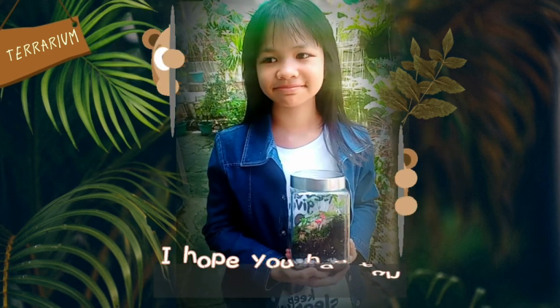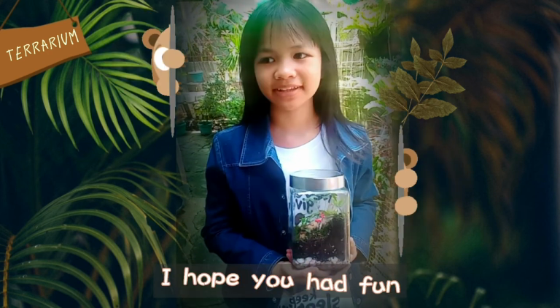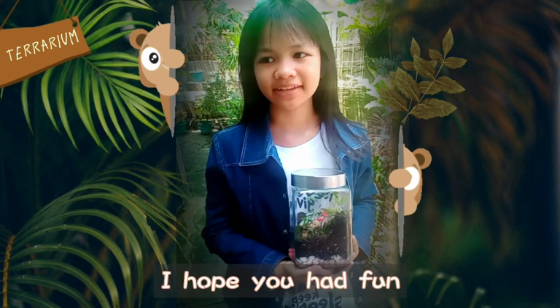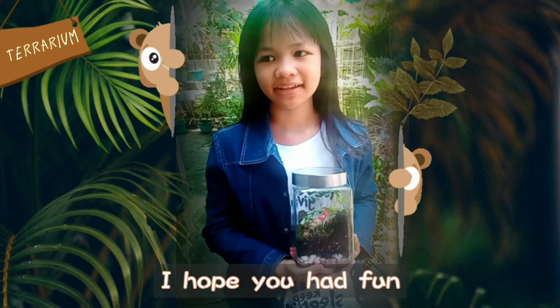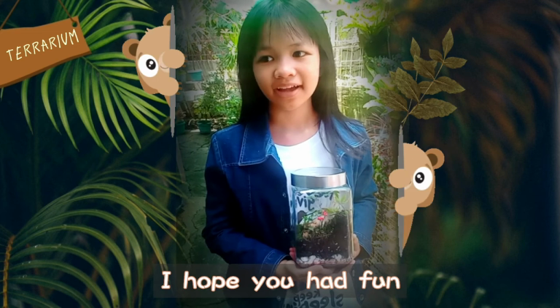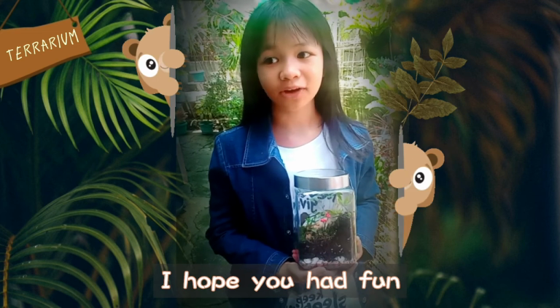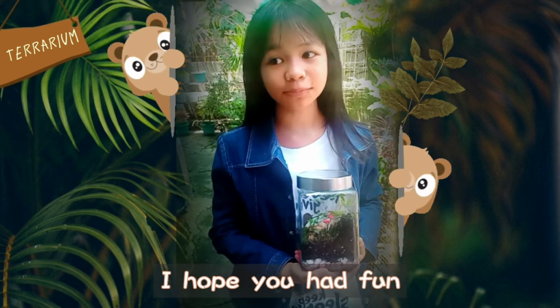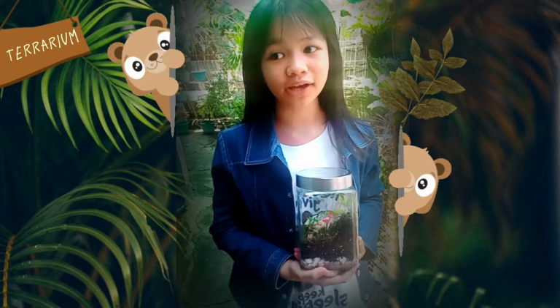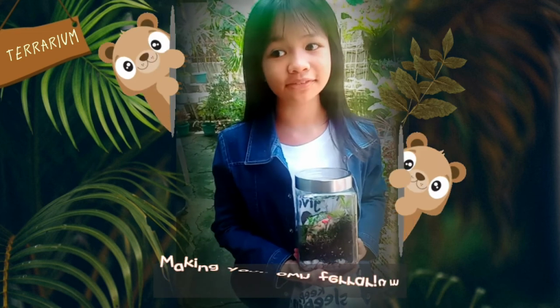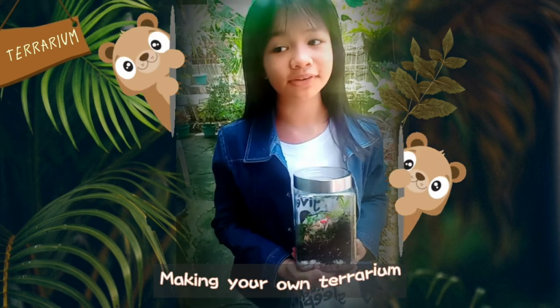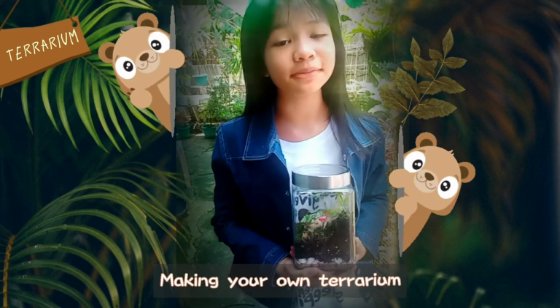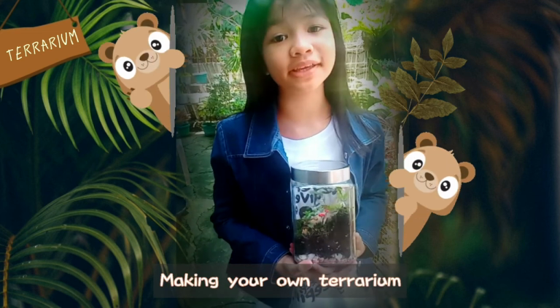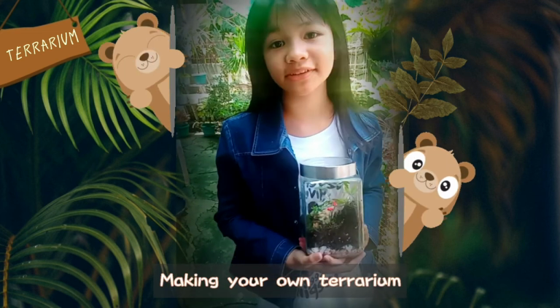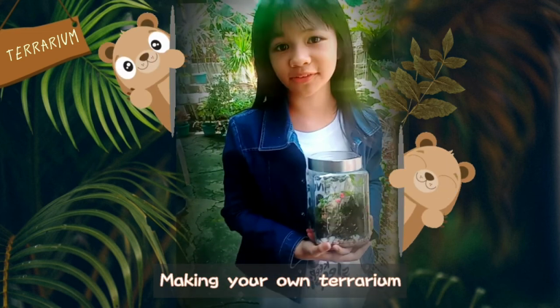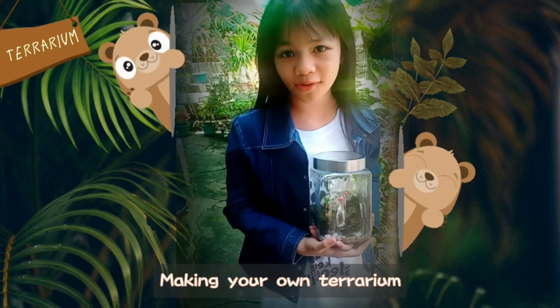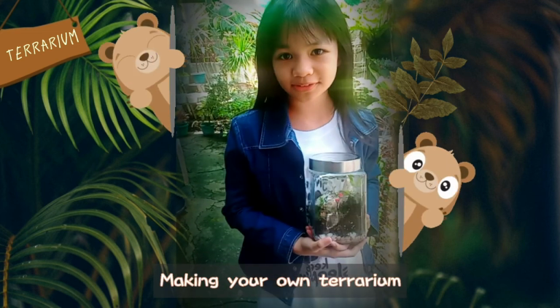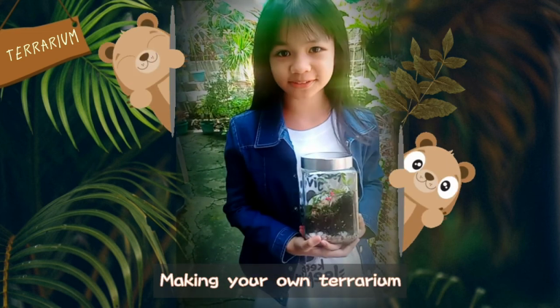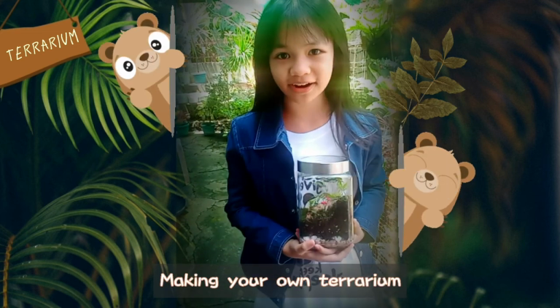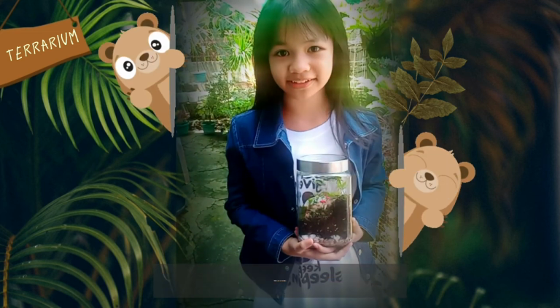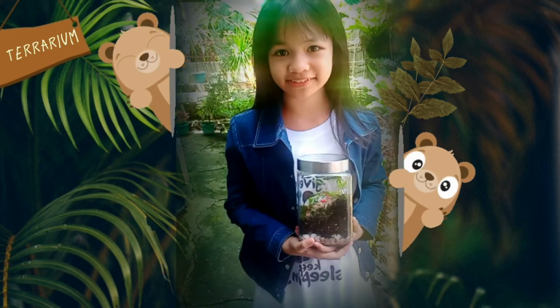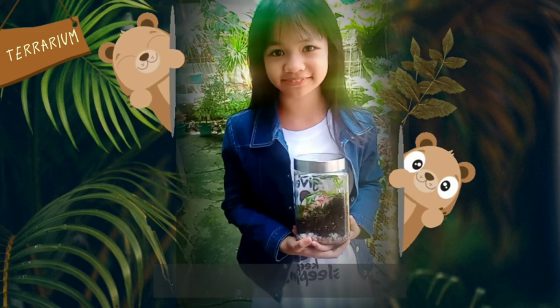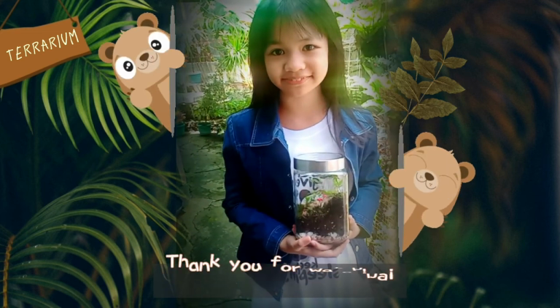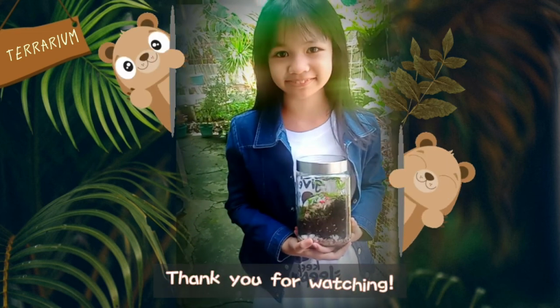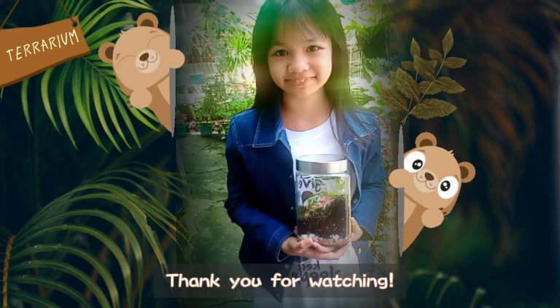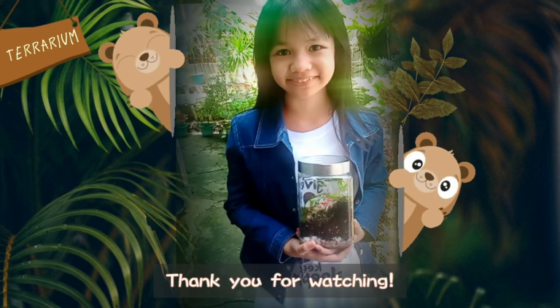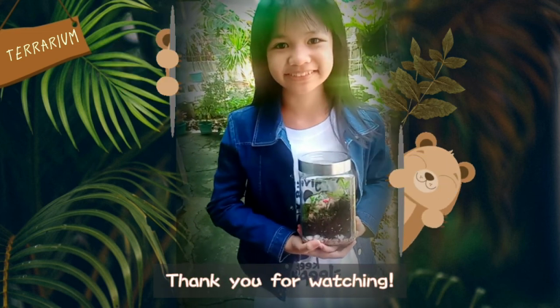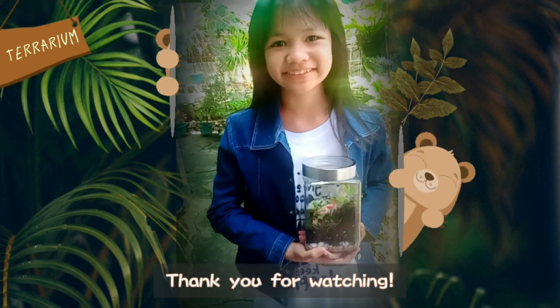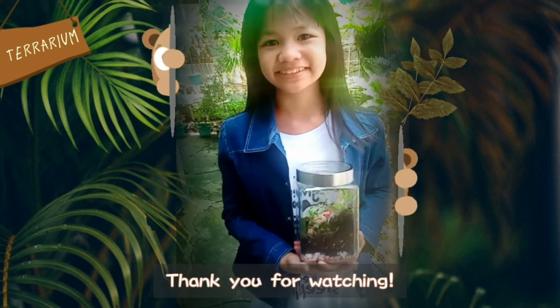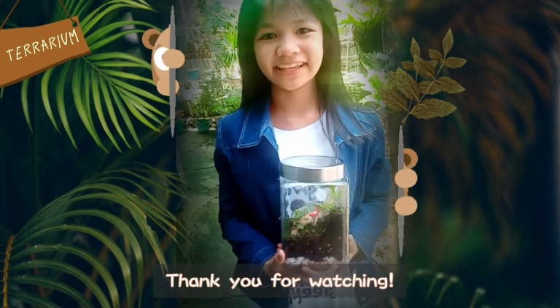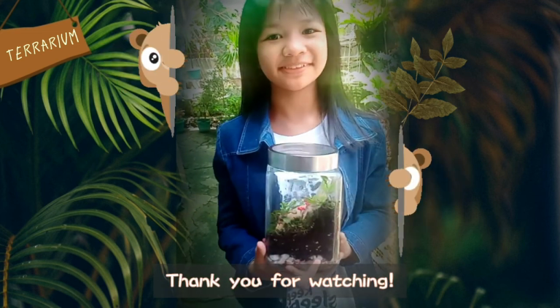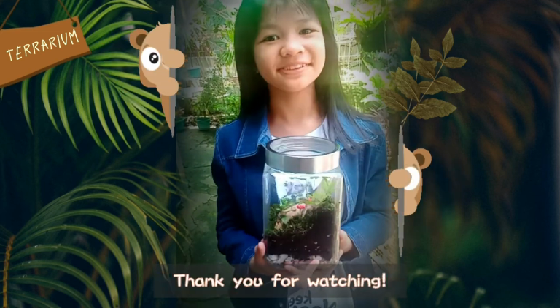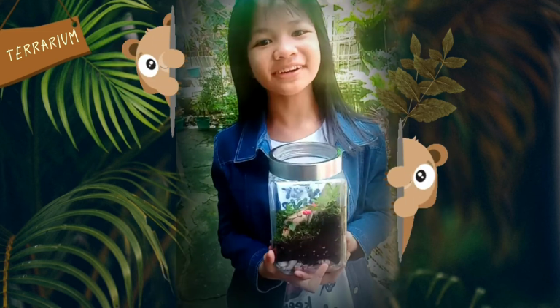I hope you had fun making your own terrarium. Thank you for watching!